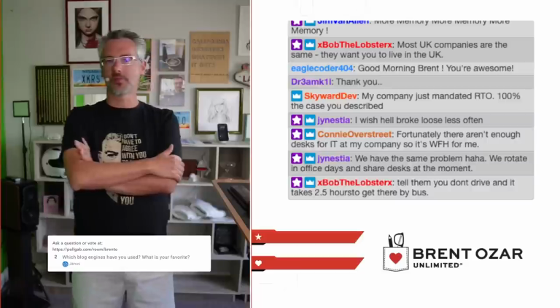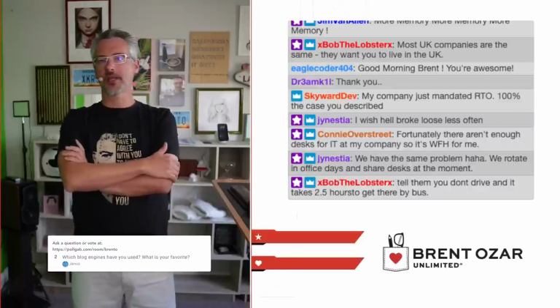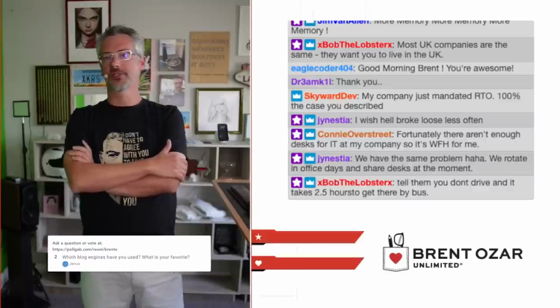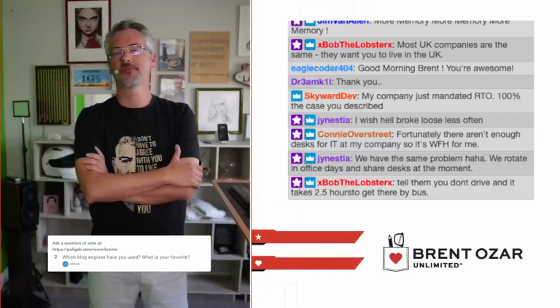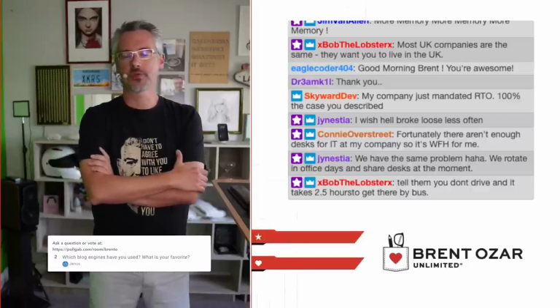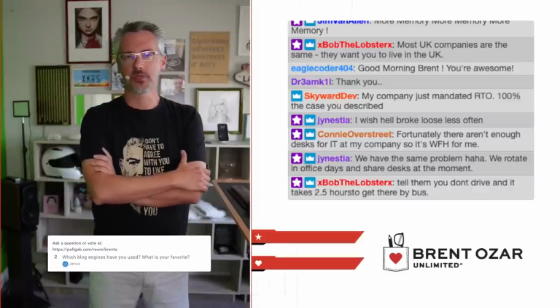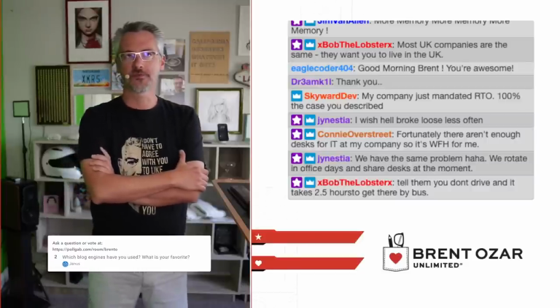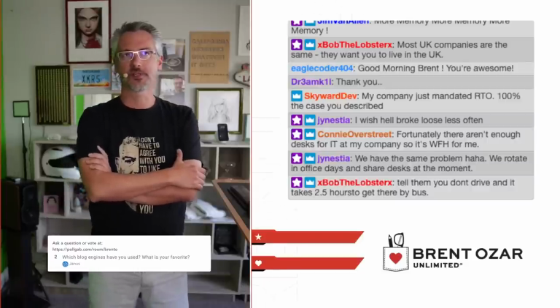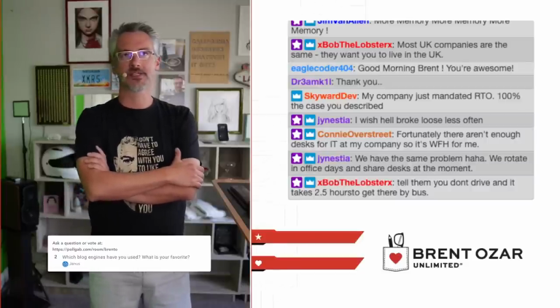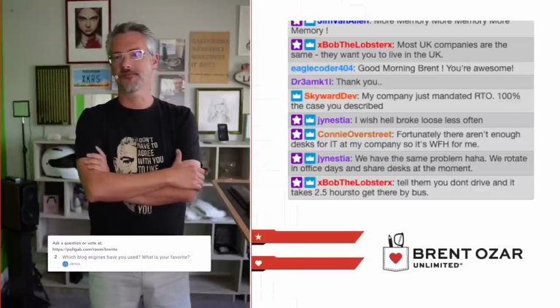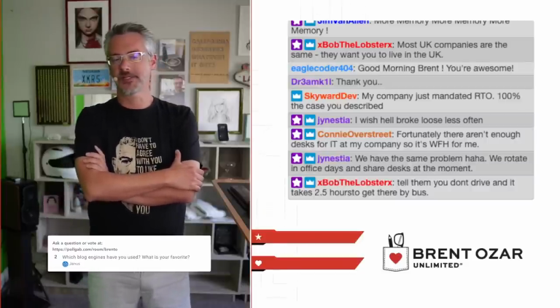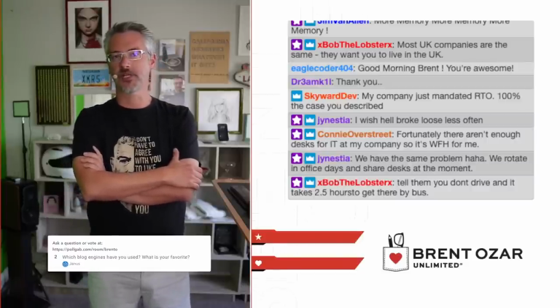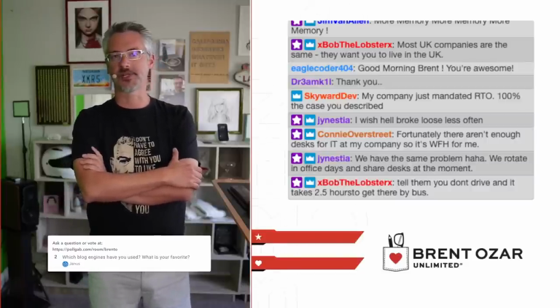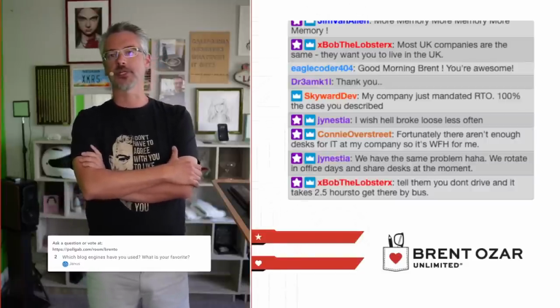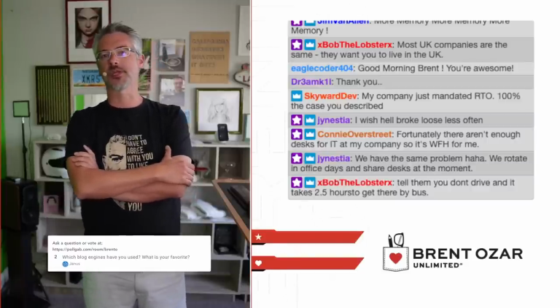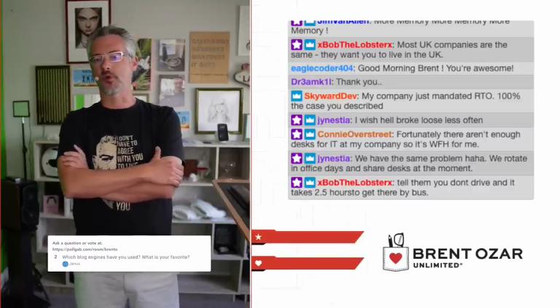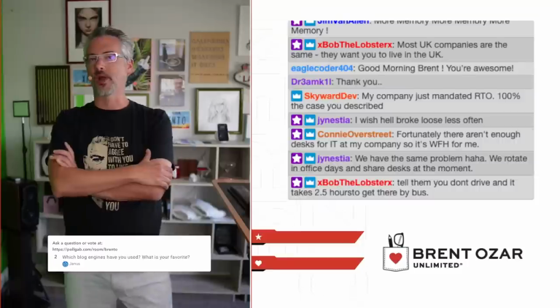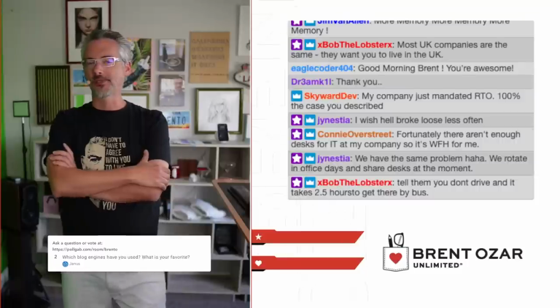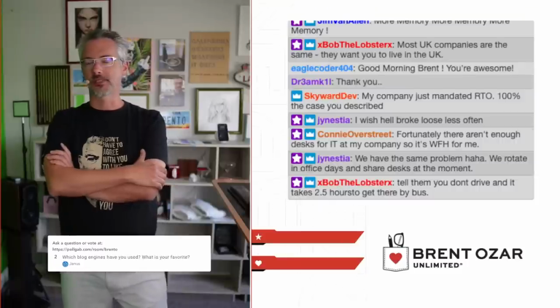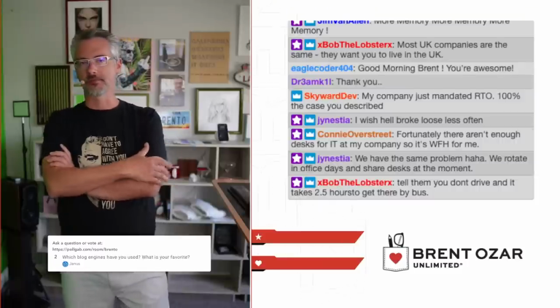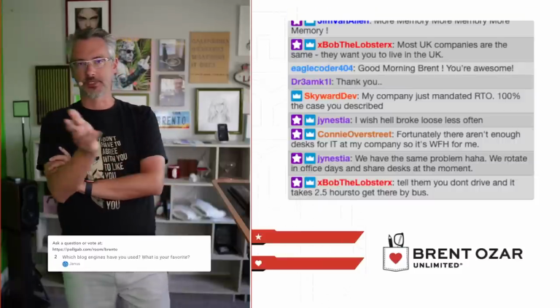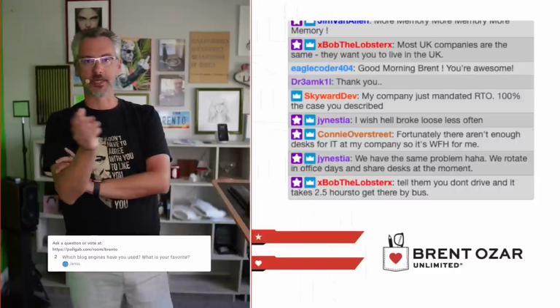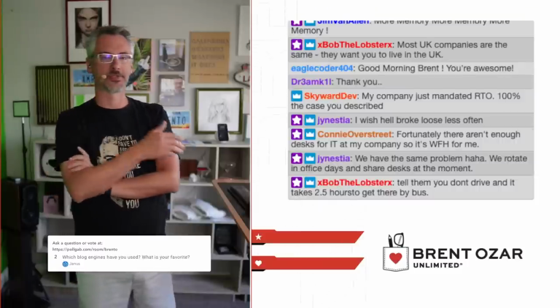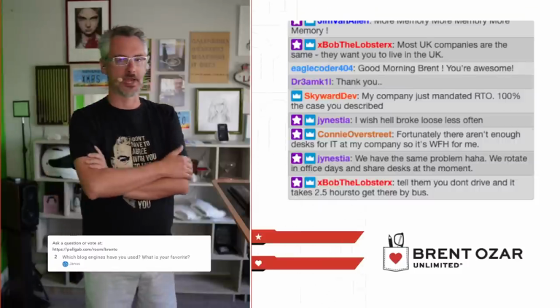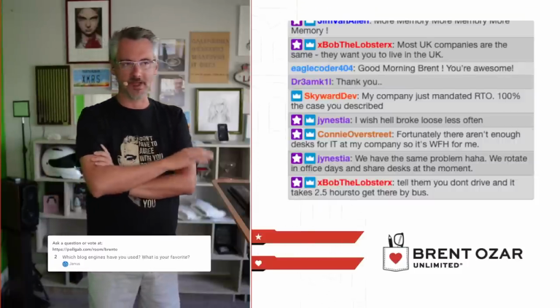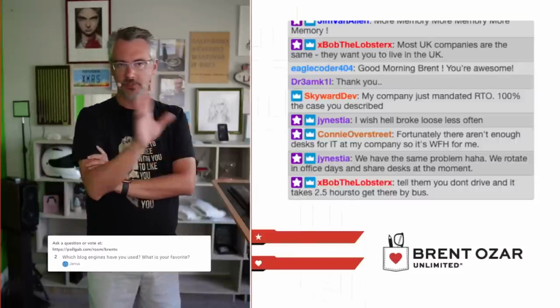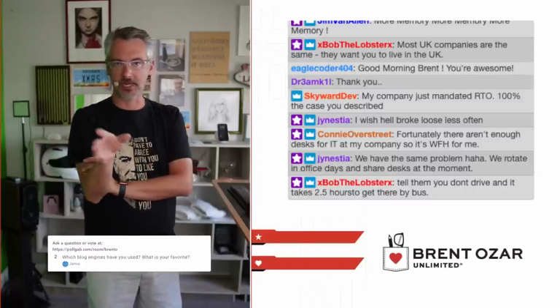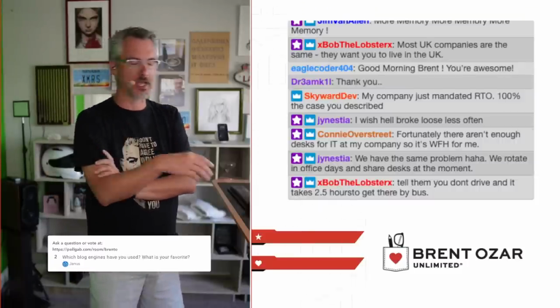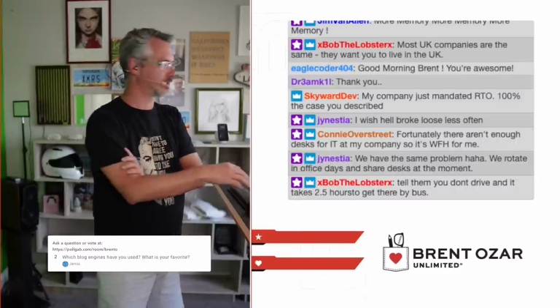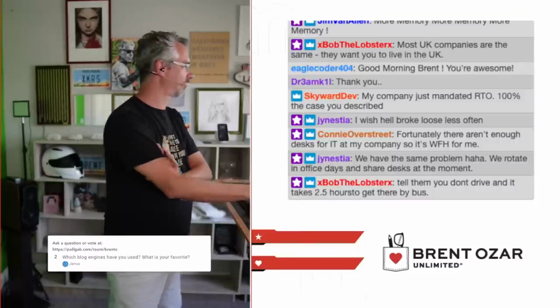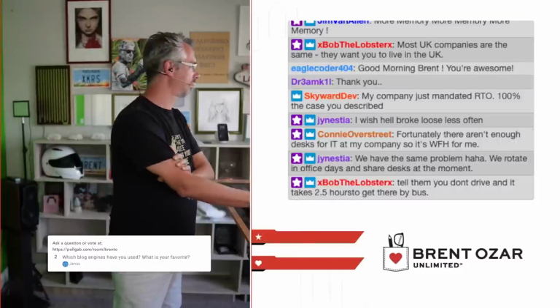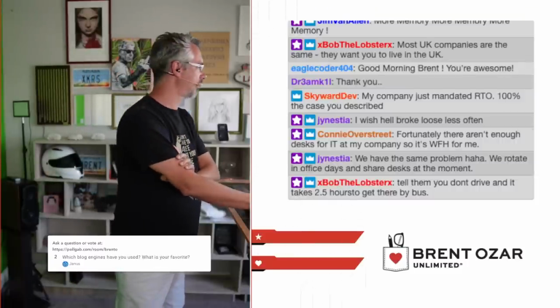Janice asks what blog engines I've used. For the last 15 years I've been using WordPress. It just nails it down — I haven't used anything else in the last 15 years.